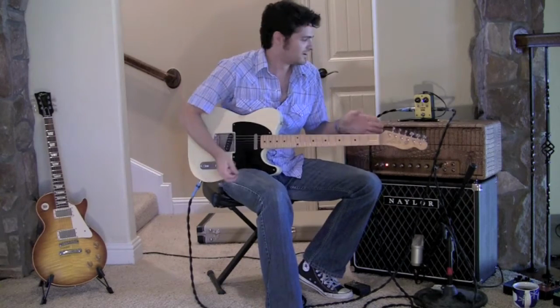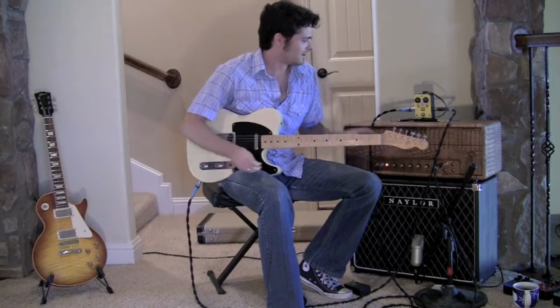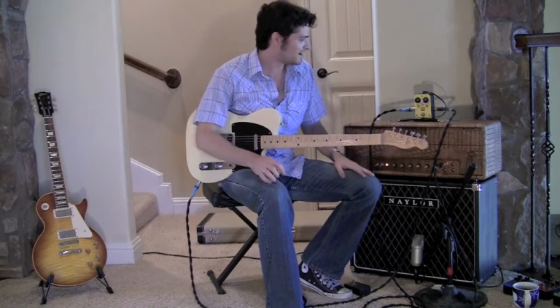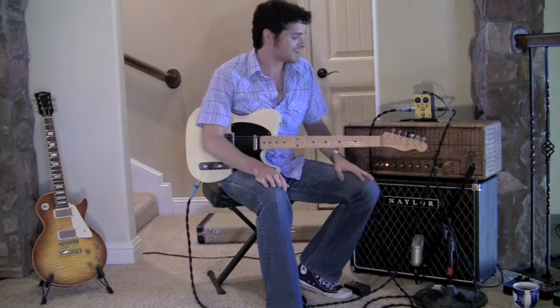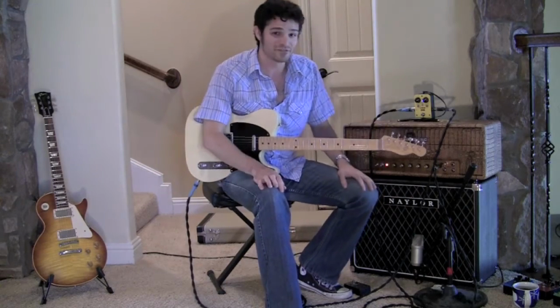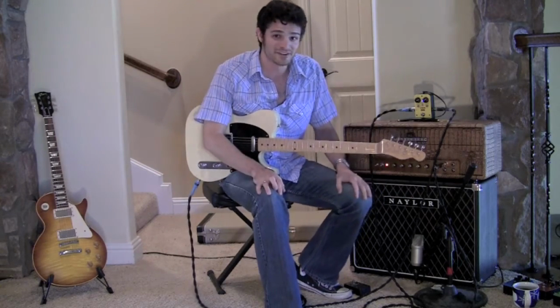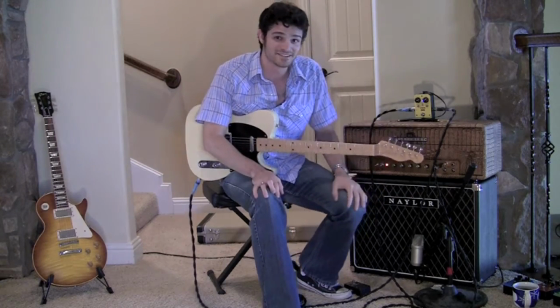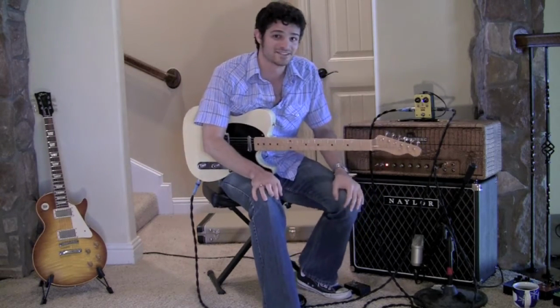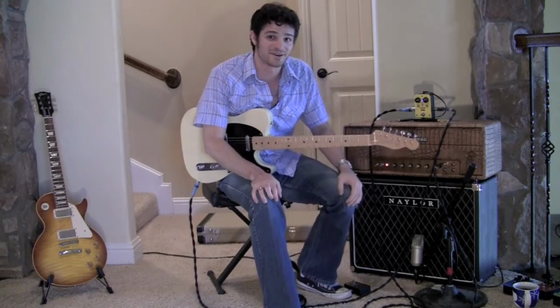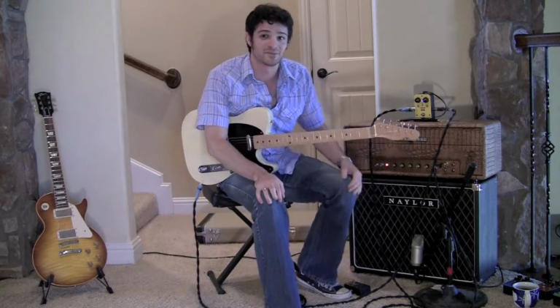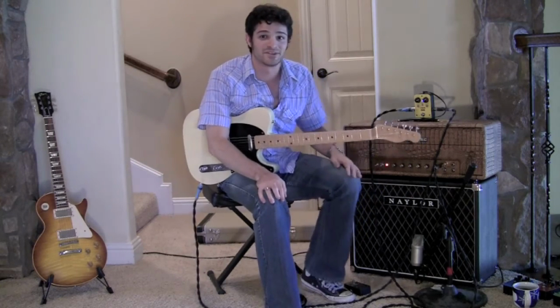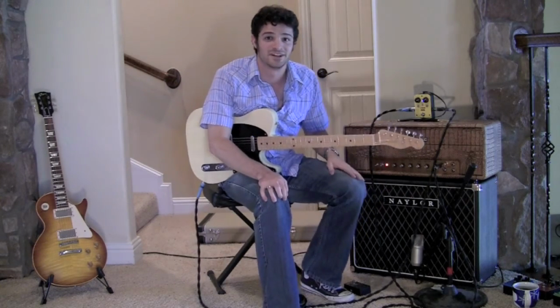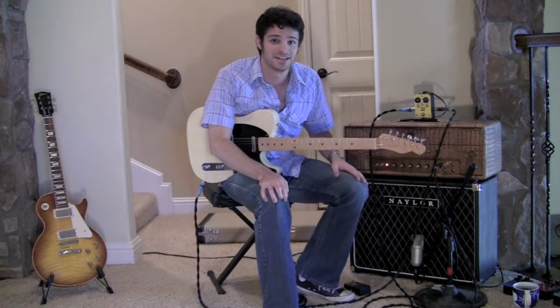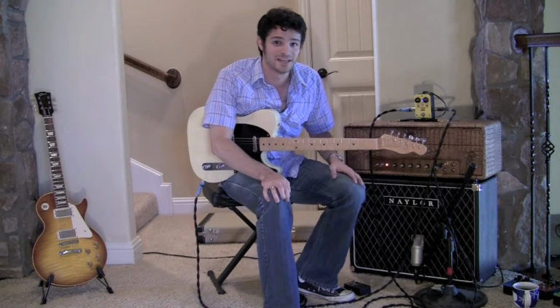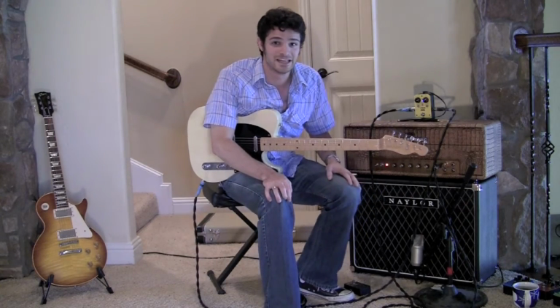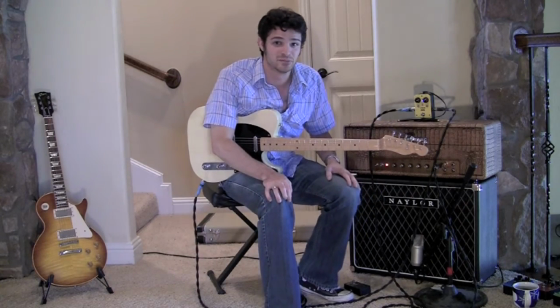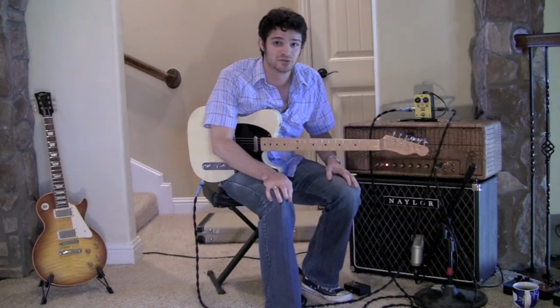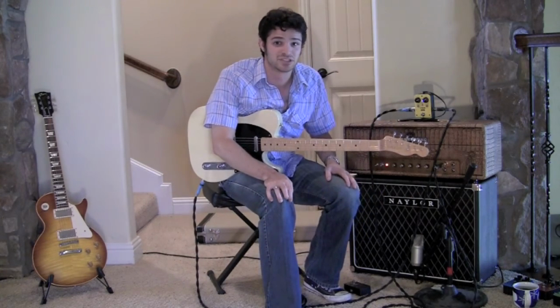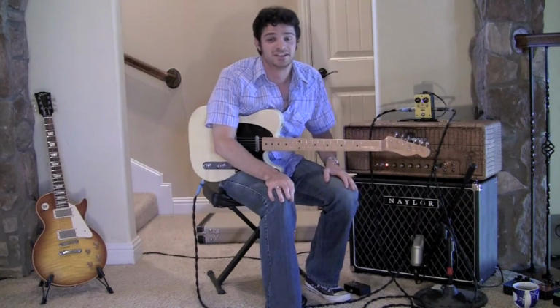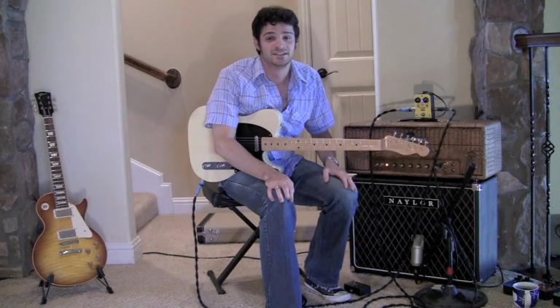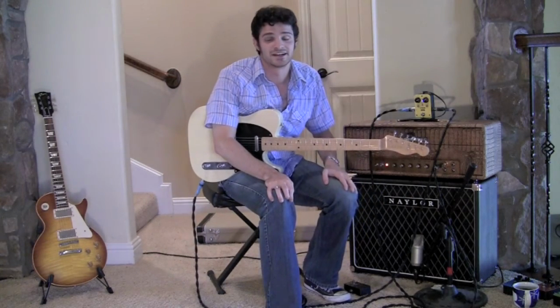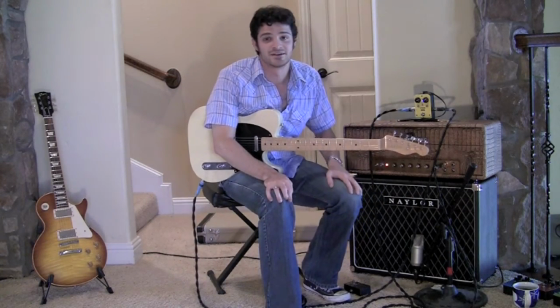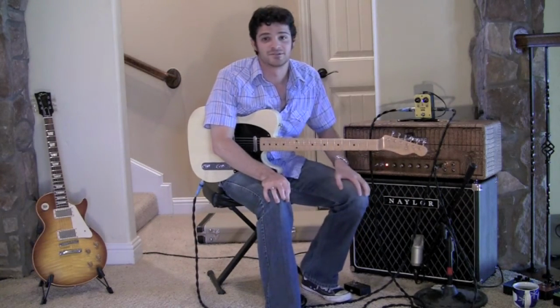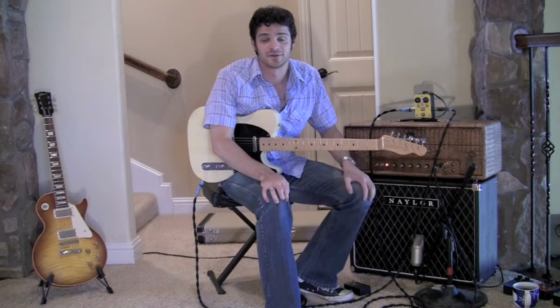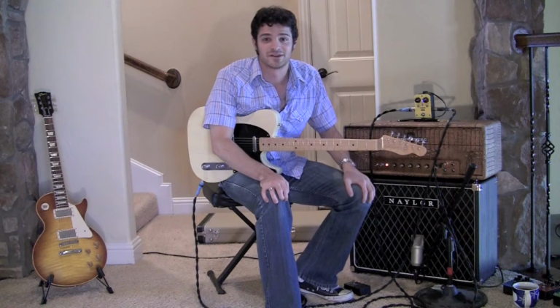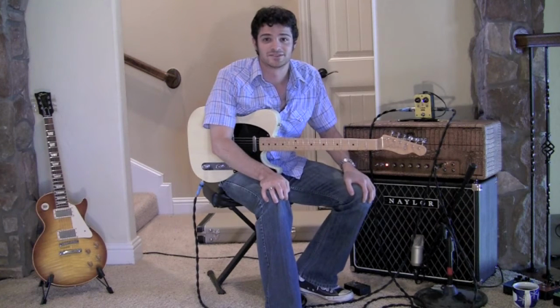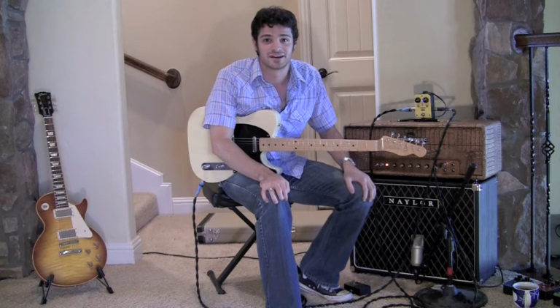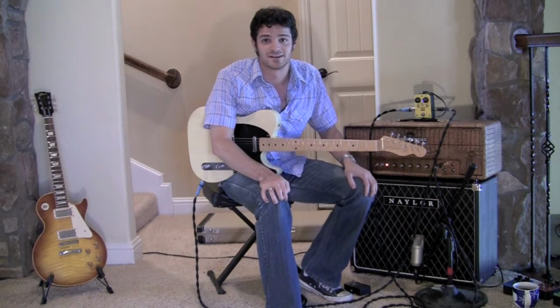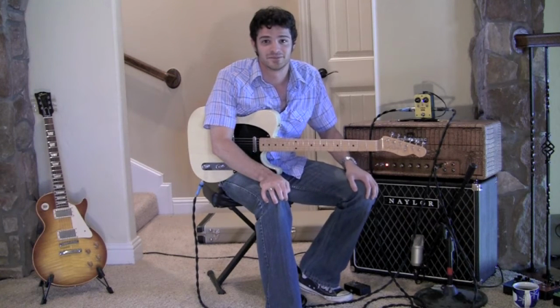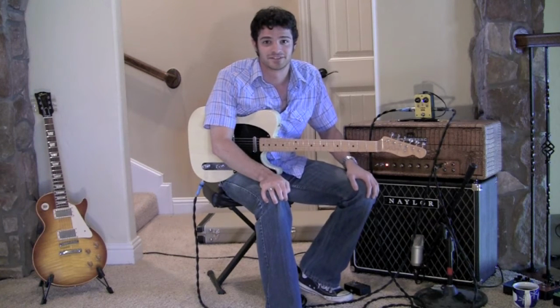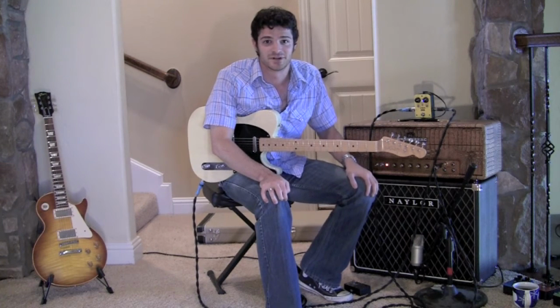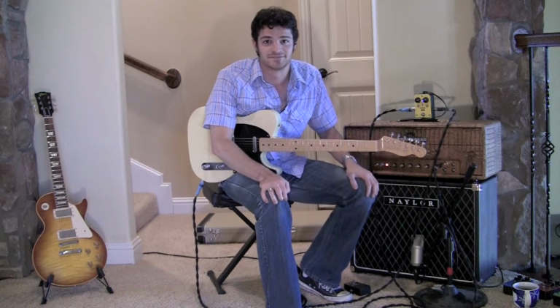Alright, that my friends is the Rocket Pedal Lemonade Boost. Check it out, rocketpedals.com. Thanks for watching.